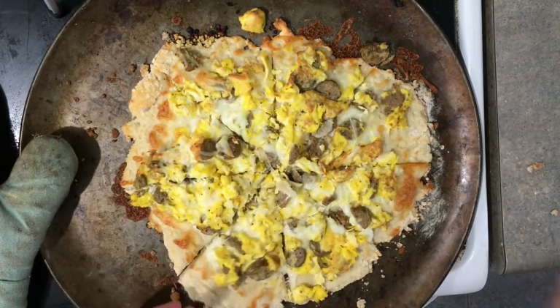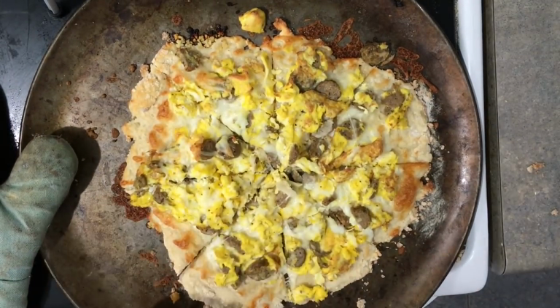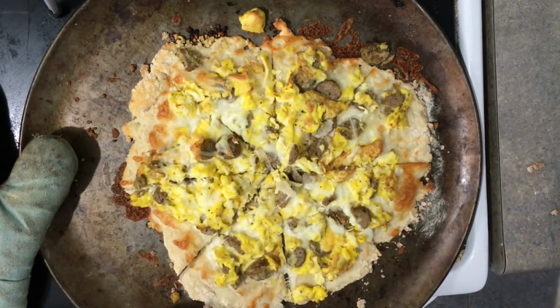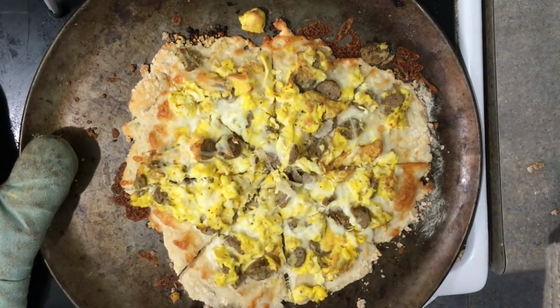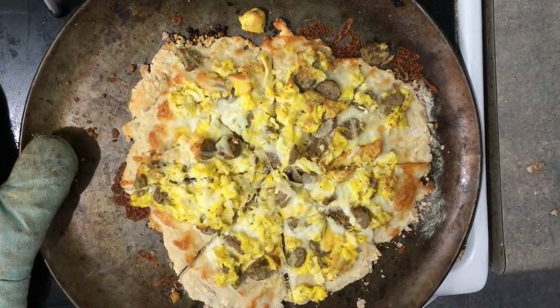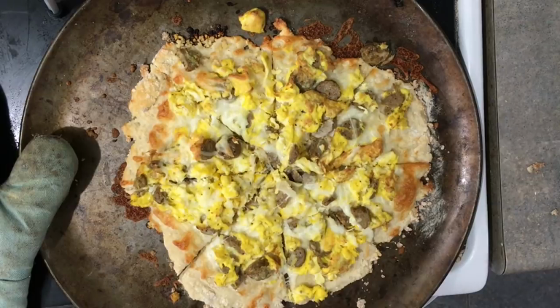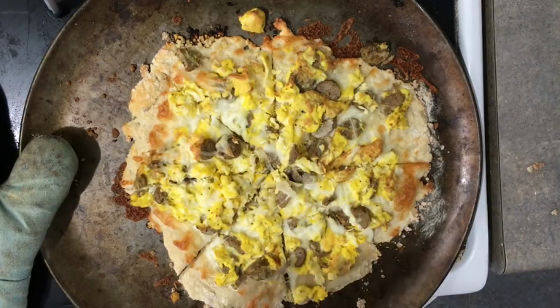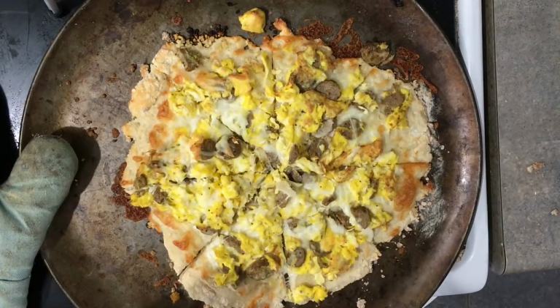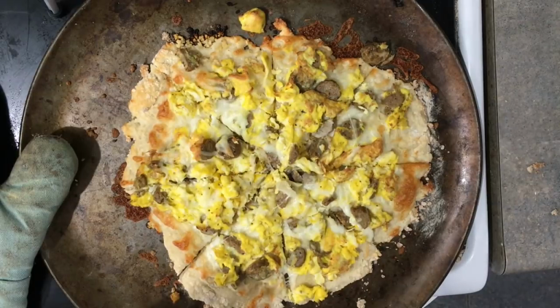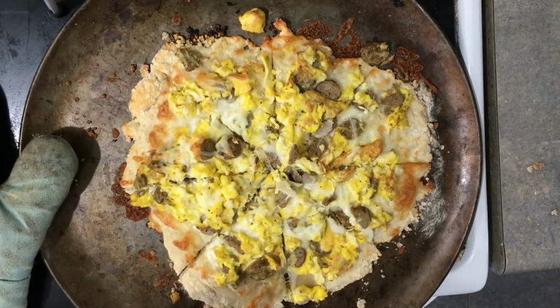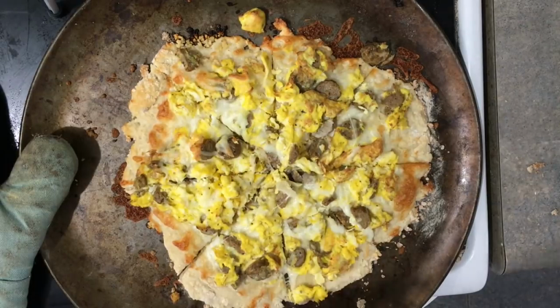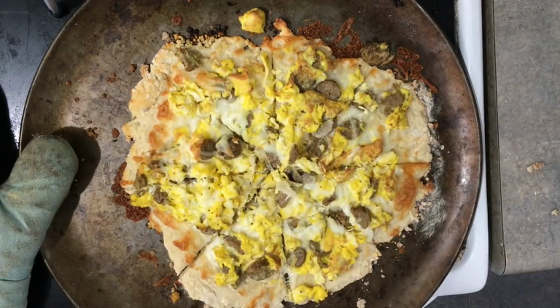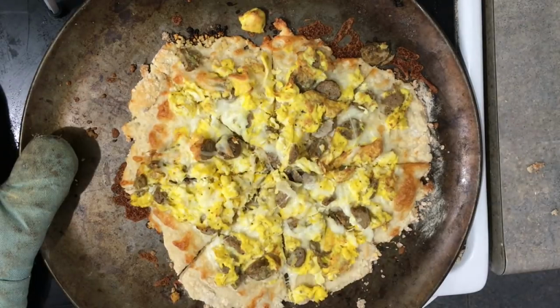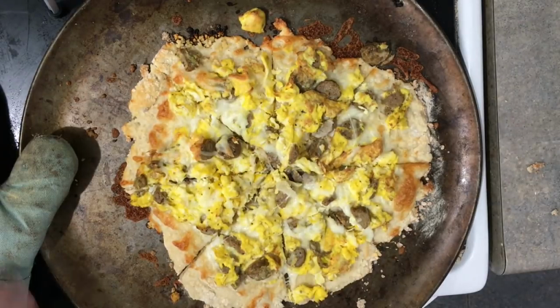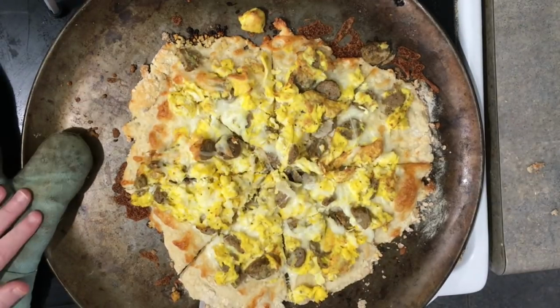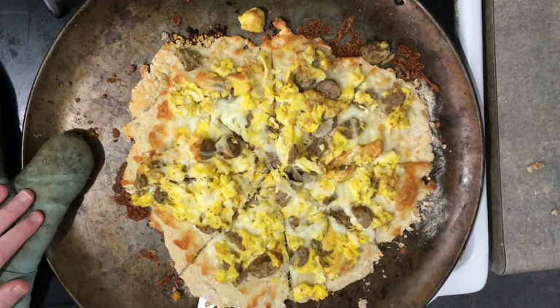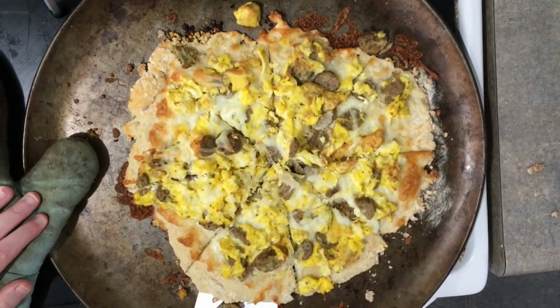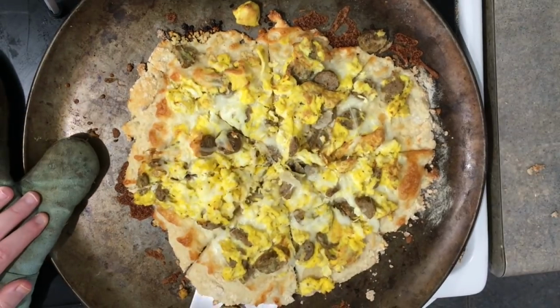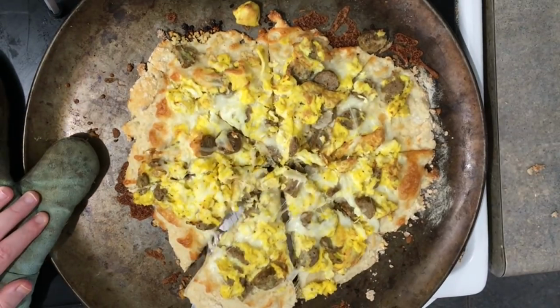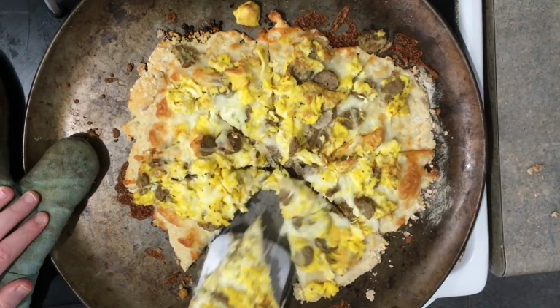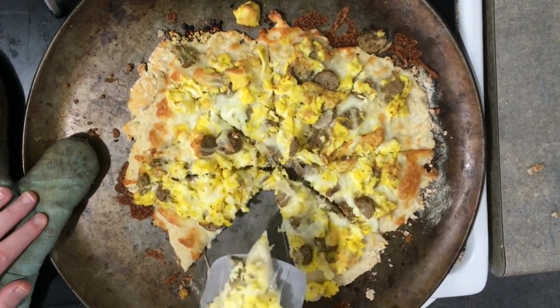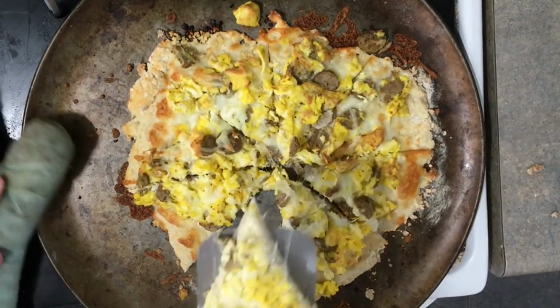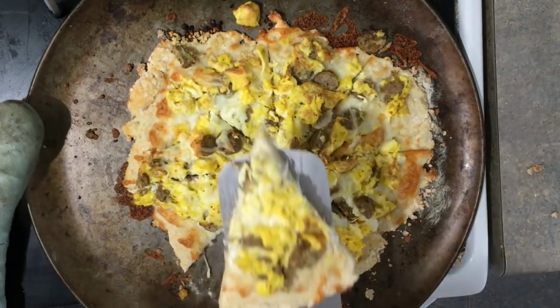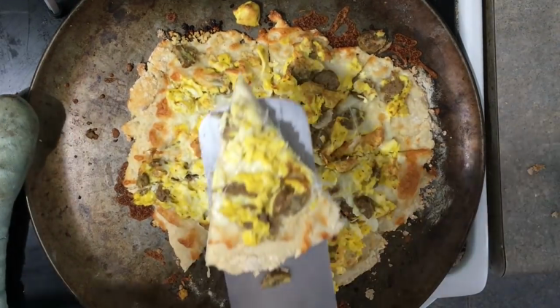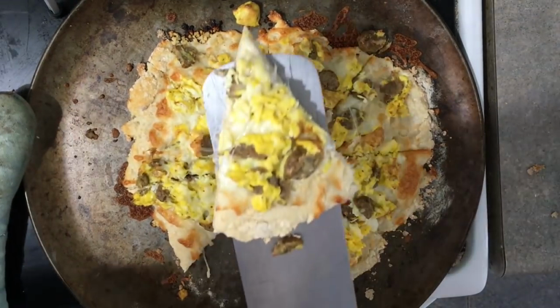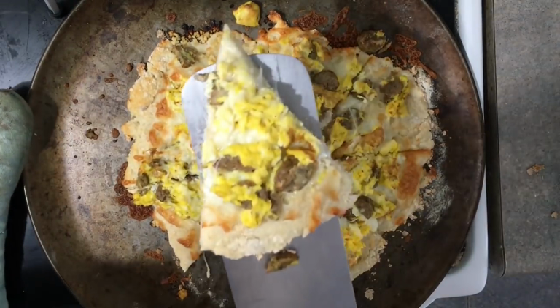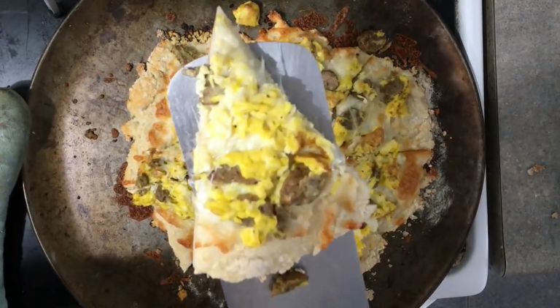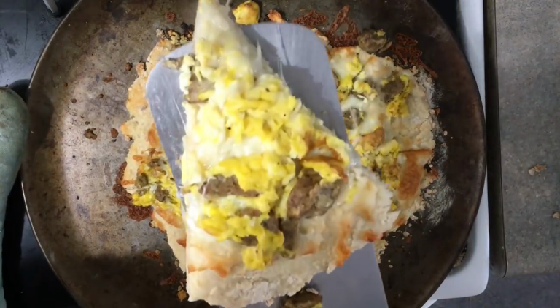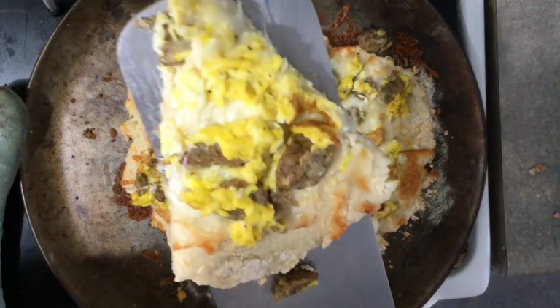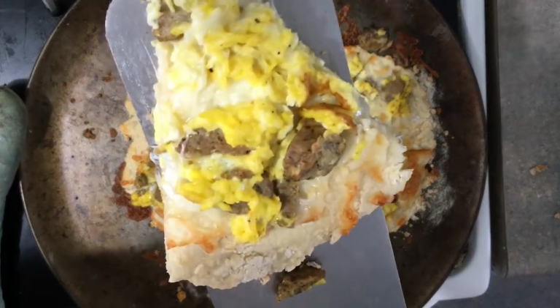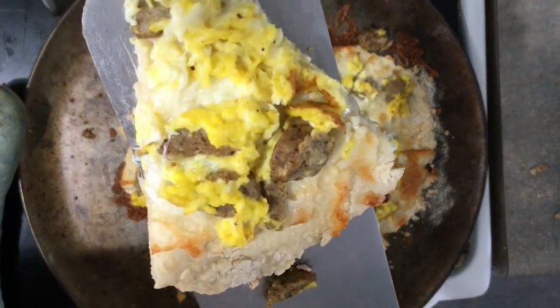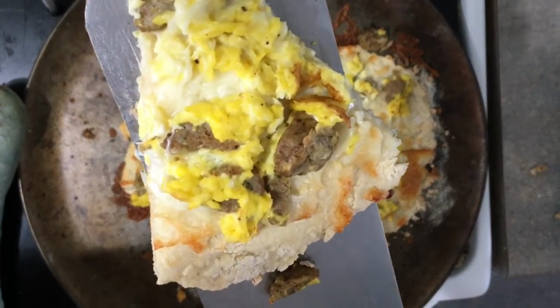I hope you enjoy this video. Please give it a thumbs up and let me know what other recipes you'd like to see.